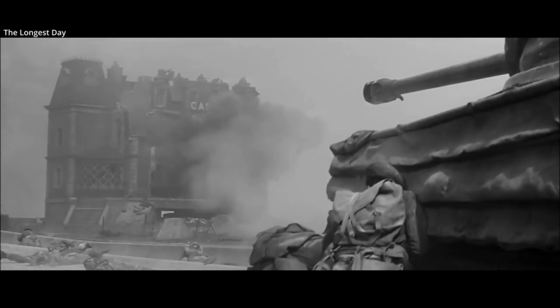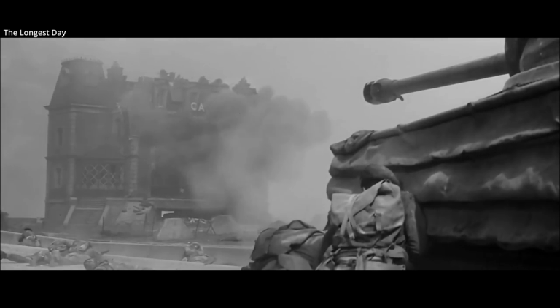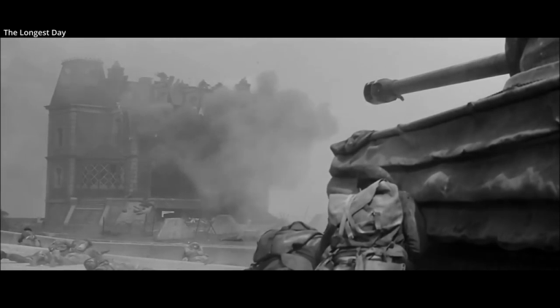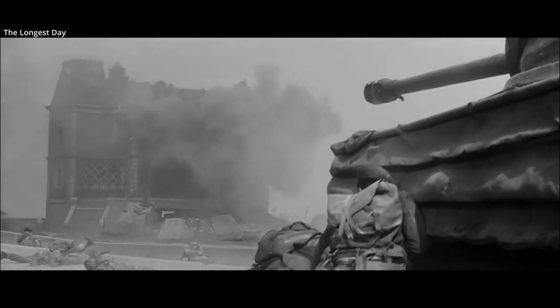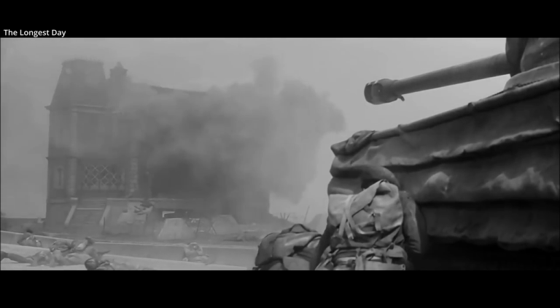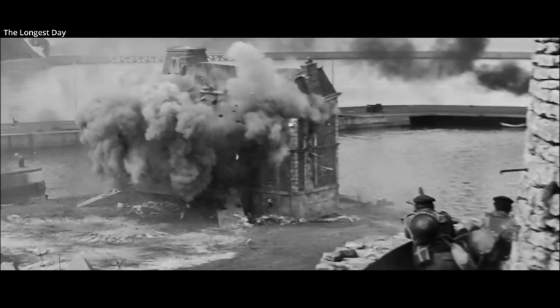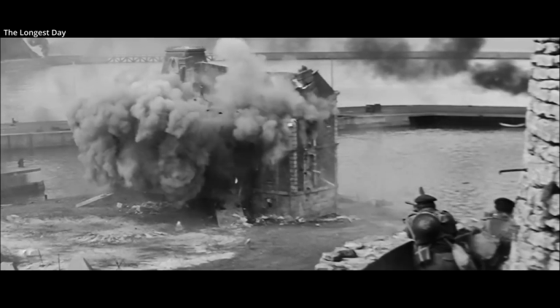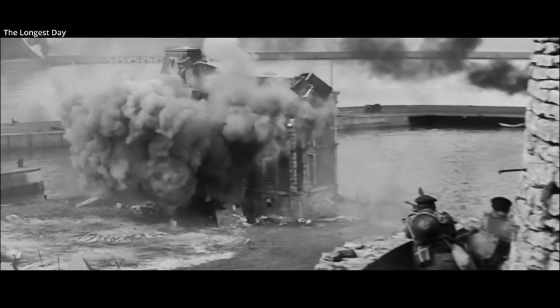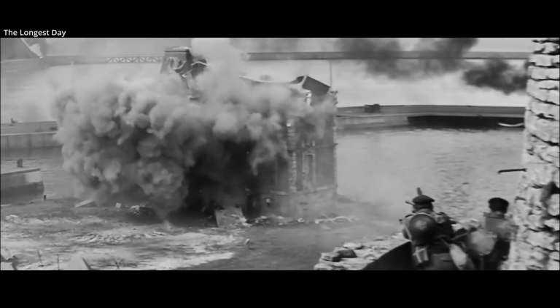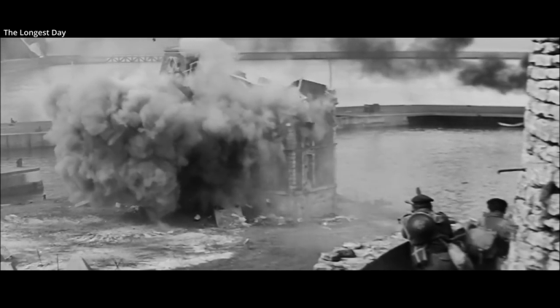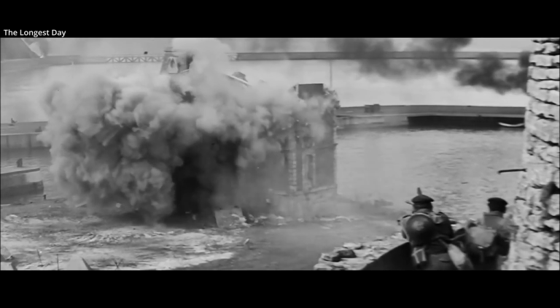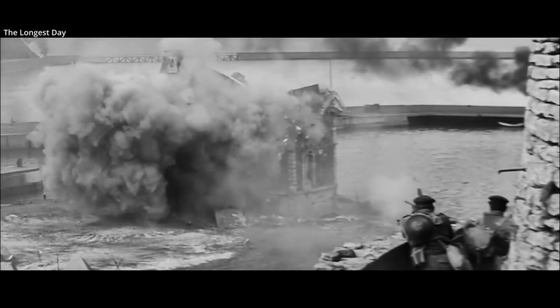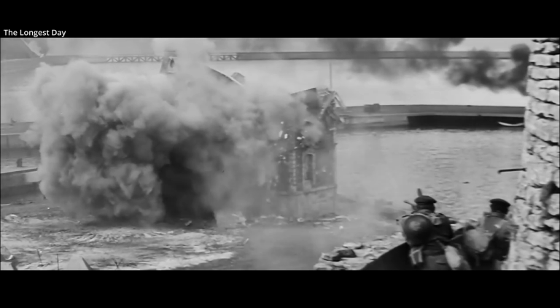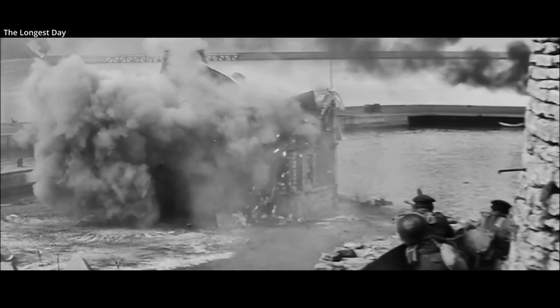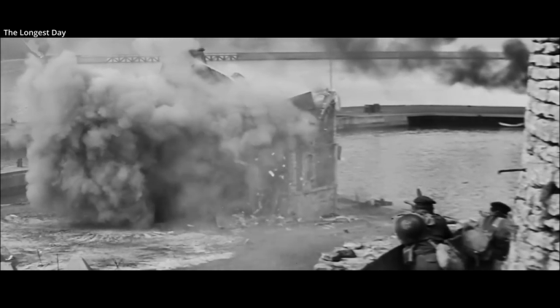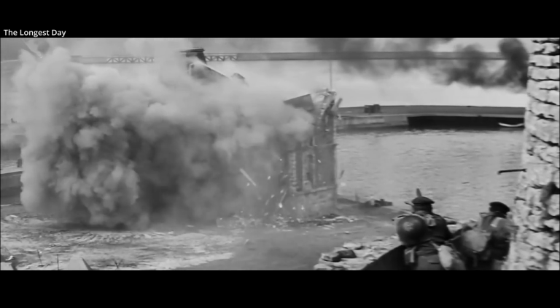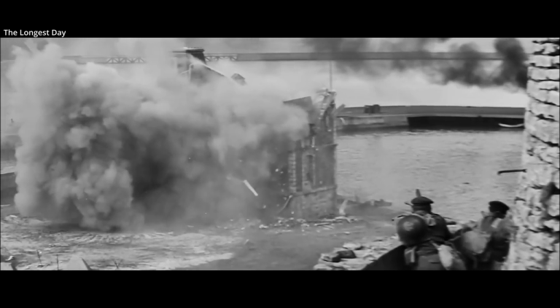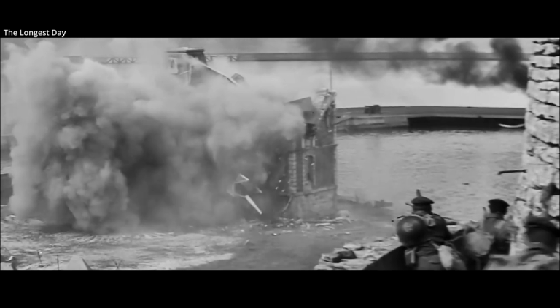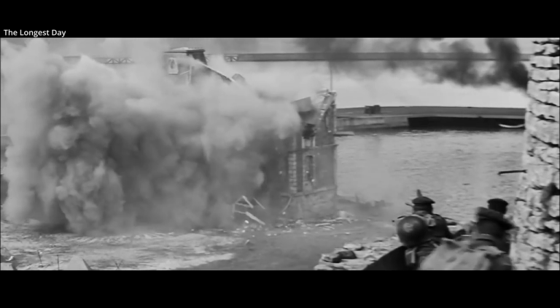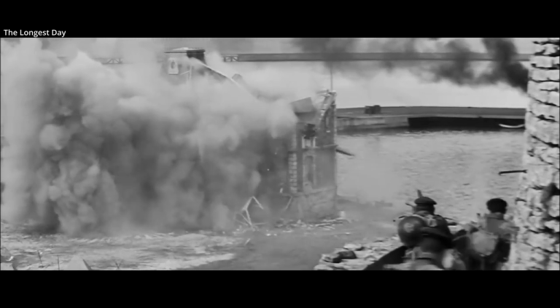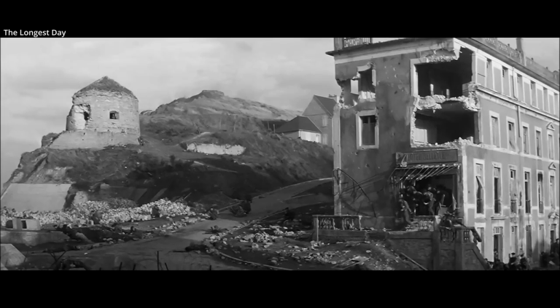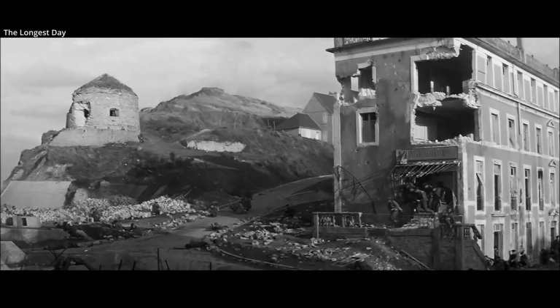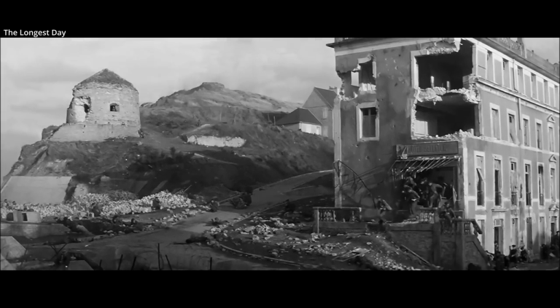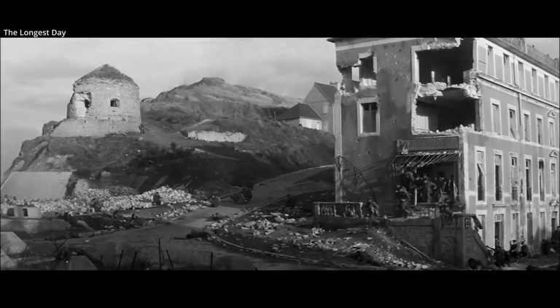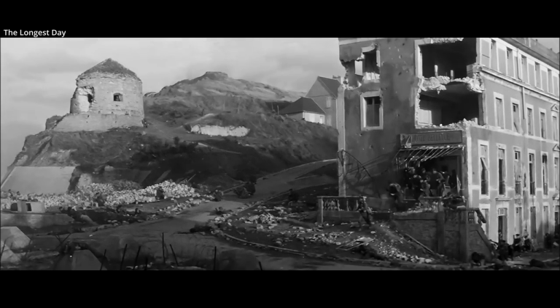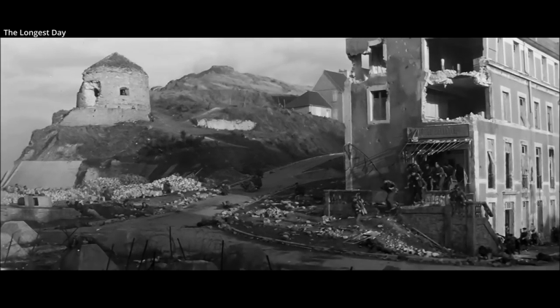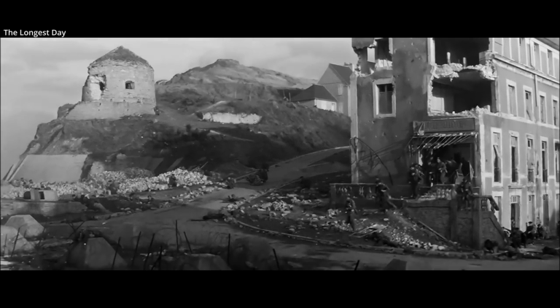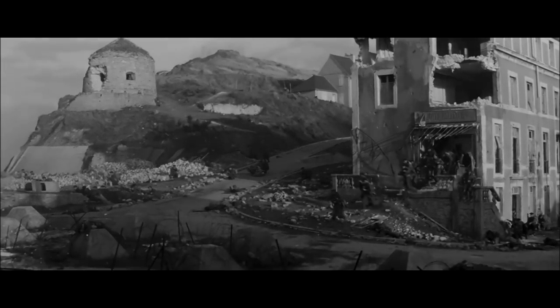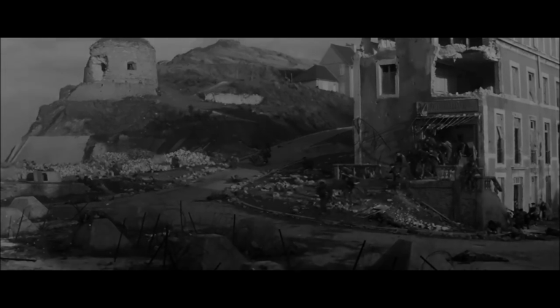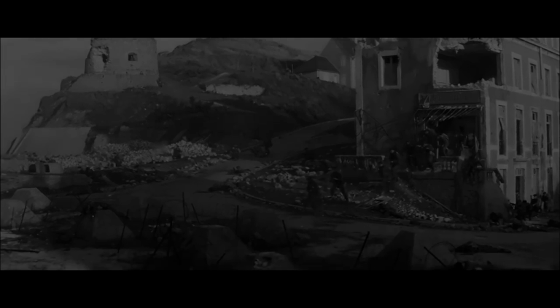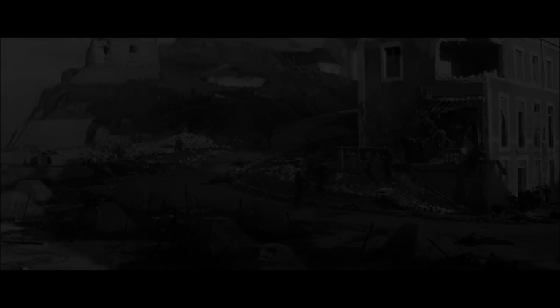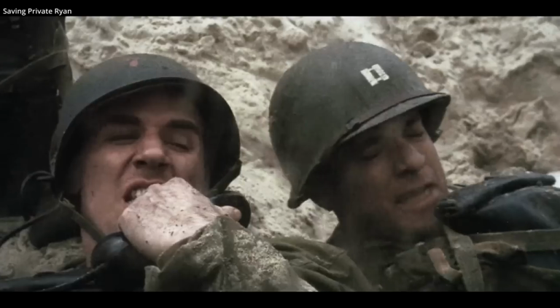They are often most remembered for their failings at Omaha Beach, something that was even highlighted in the film Saving Private Ryan.